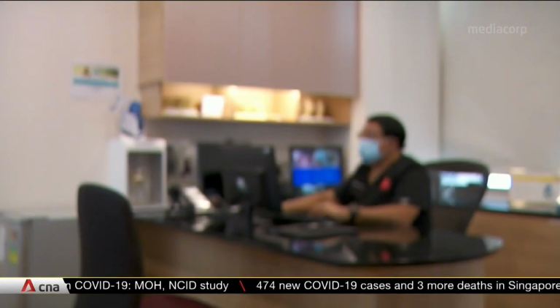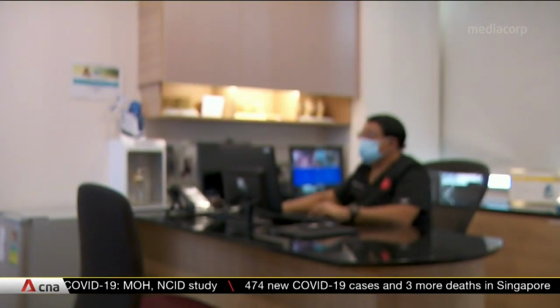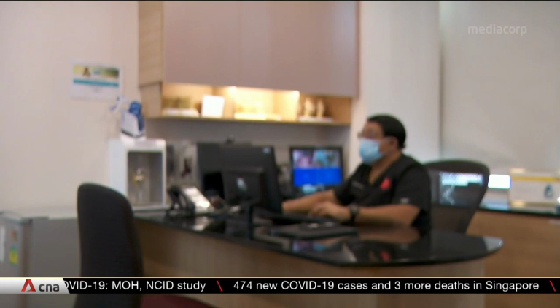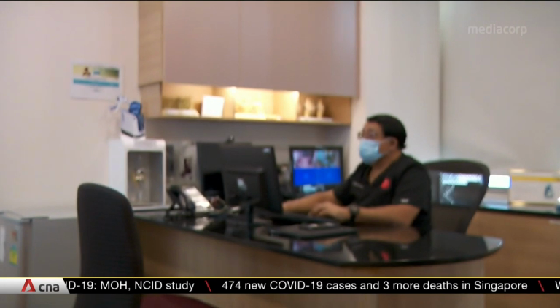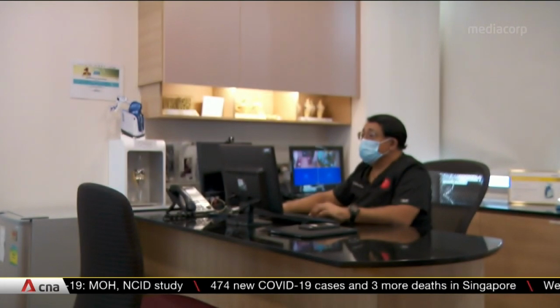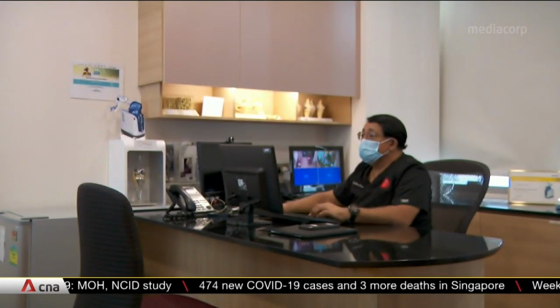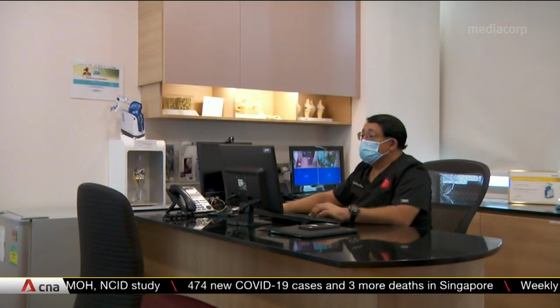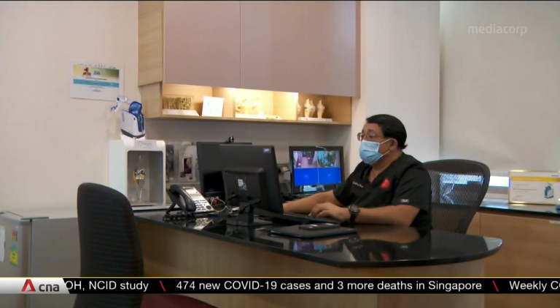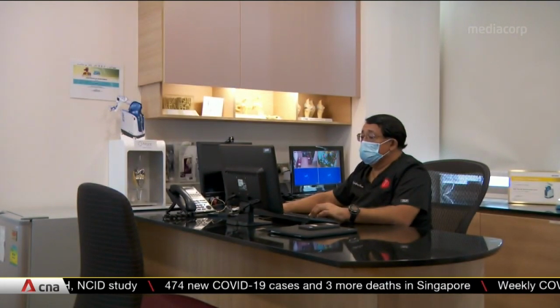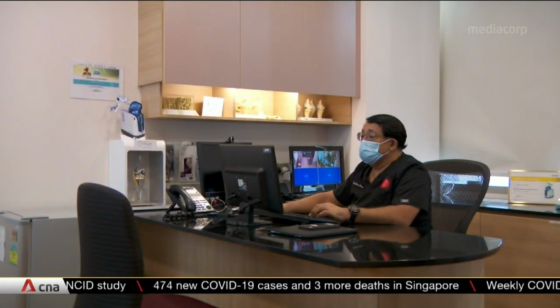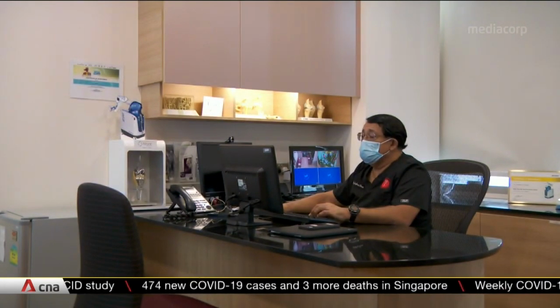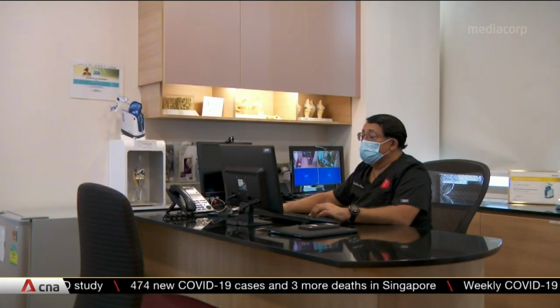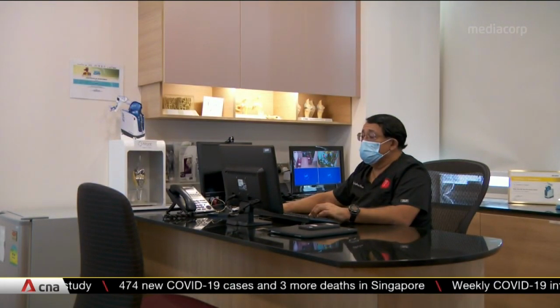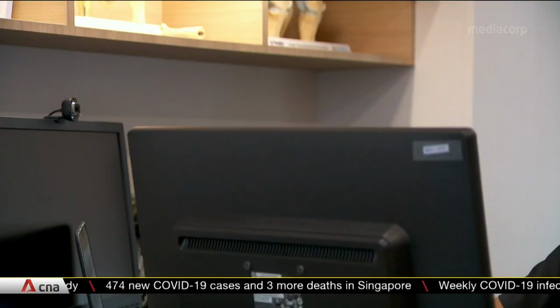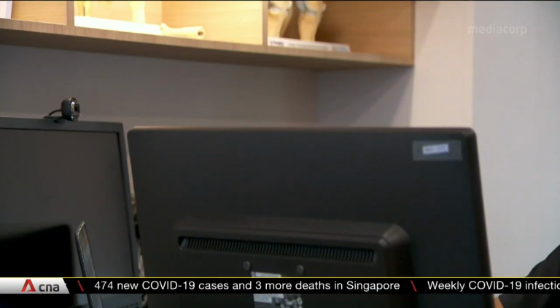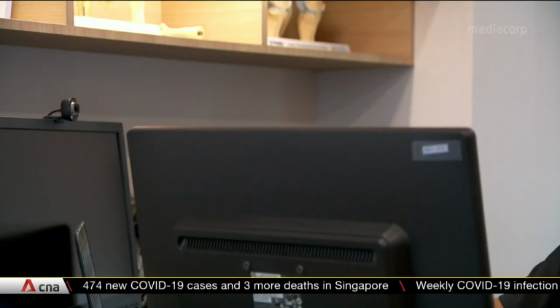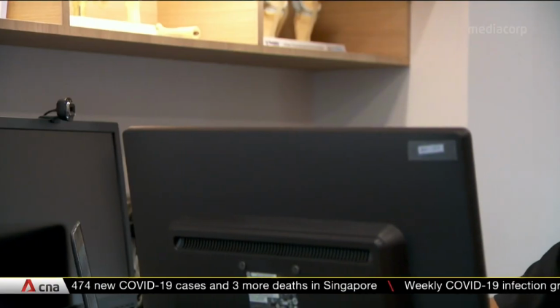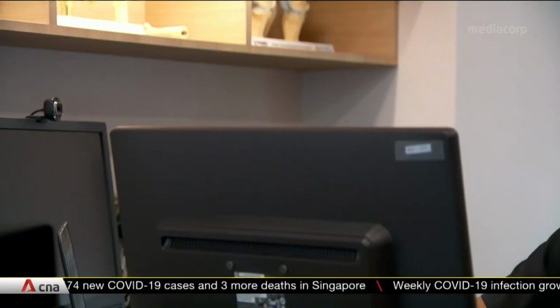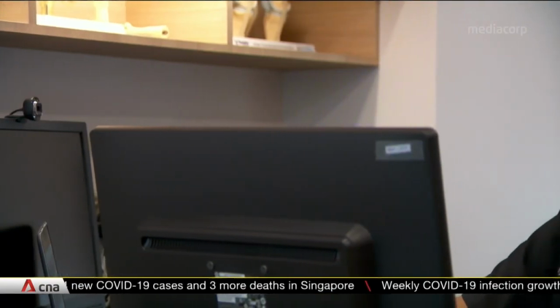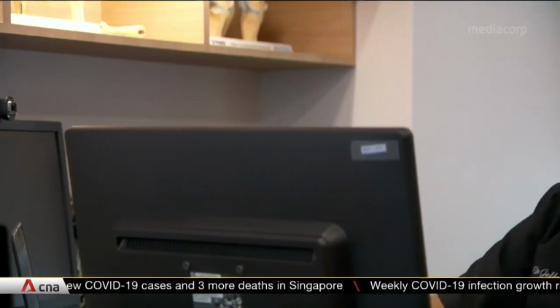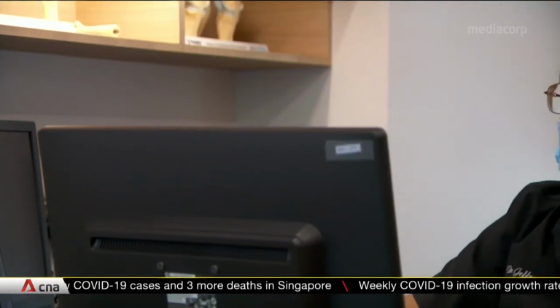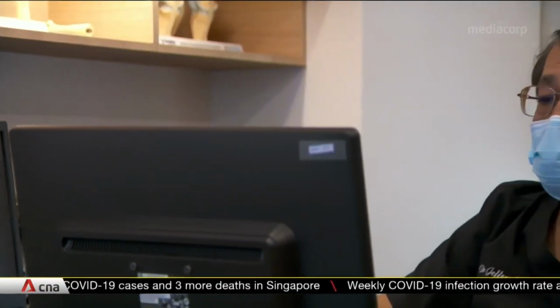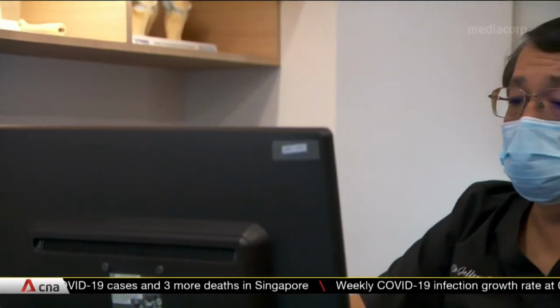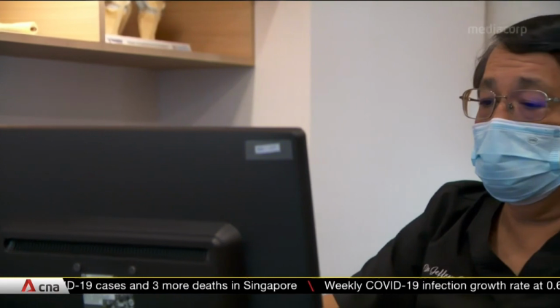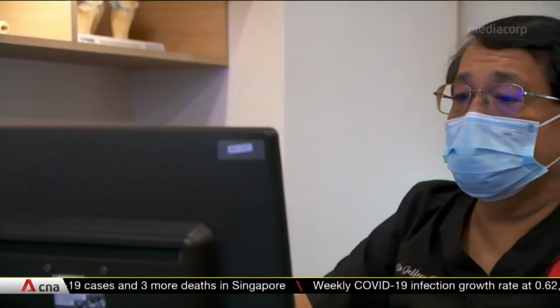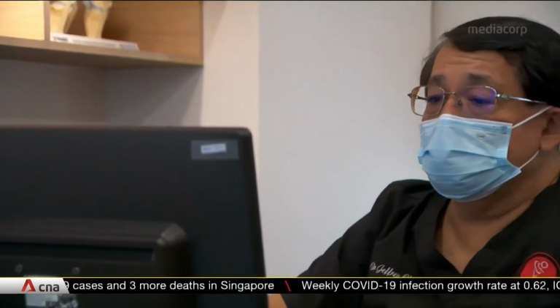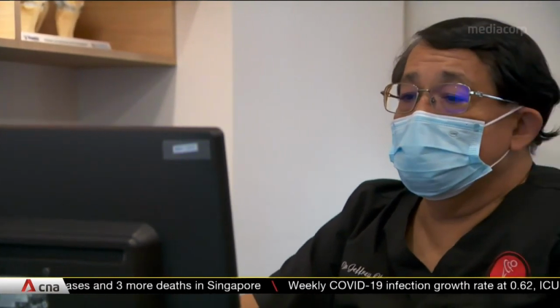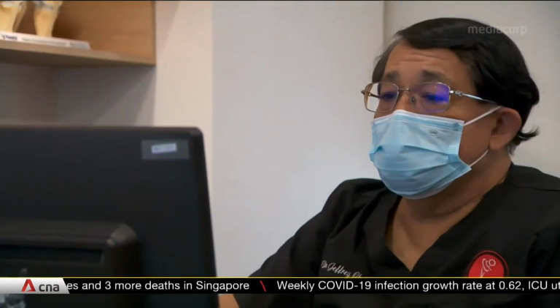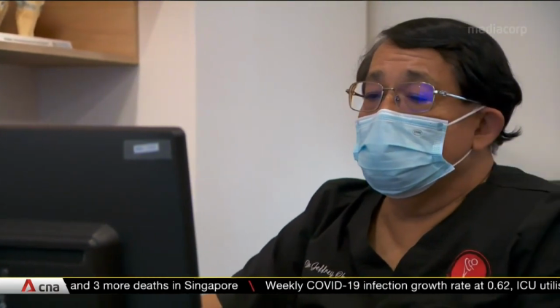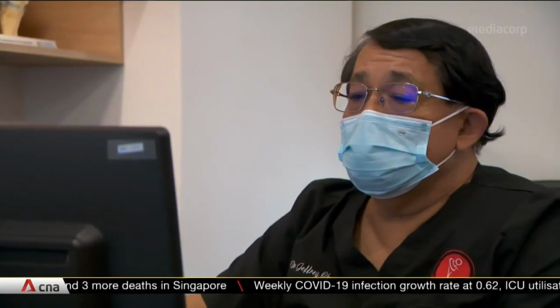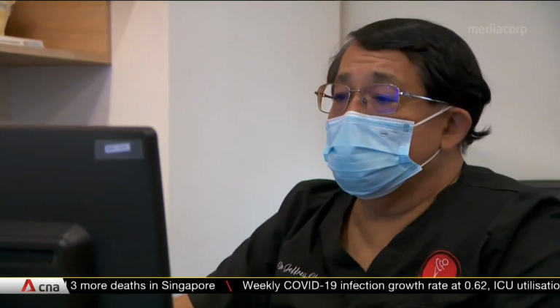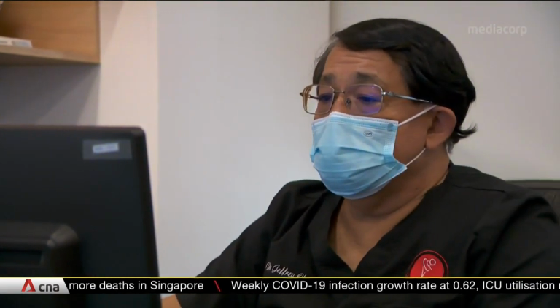Orthopedic surgeon Dr. Jeffrey Chiu saw the need for such a knee brace for elderly patients, but it took time to materialise.